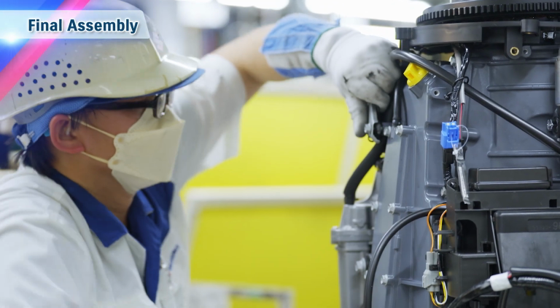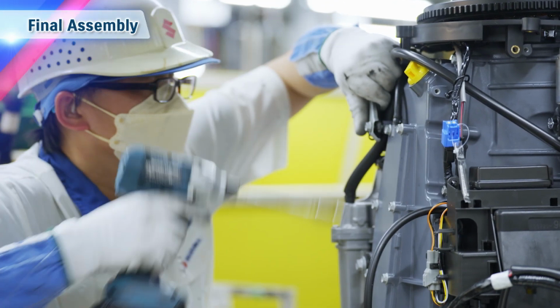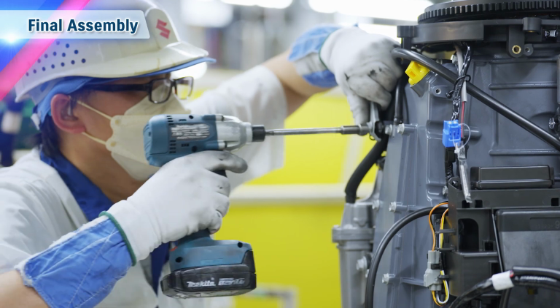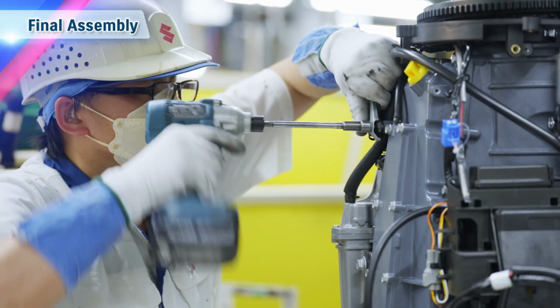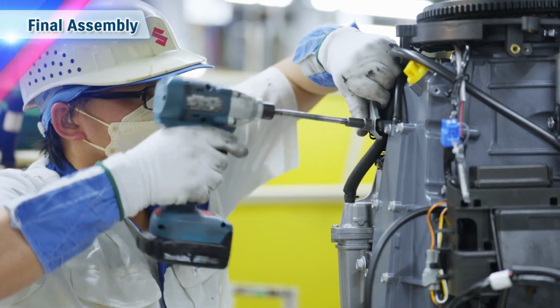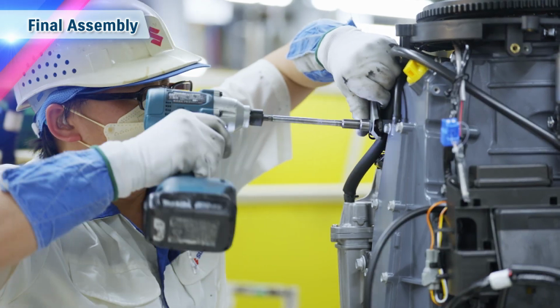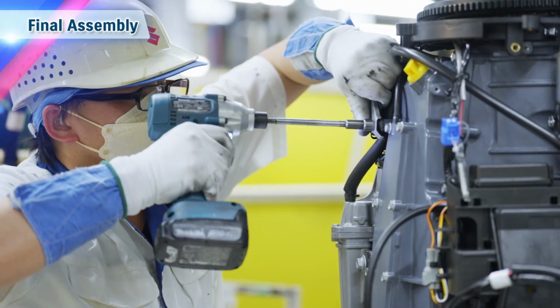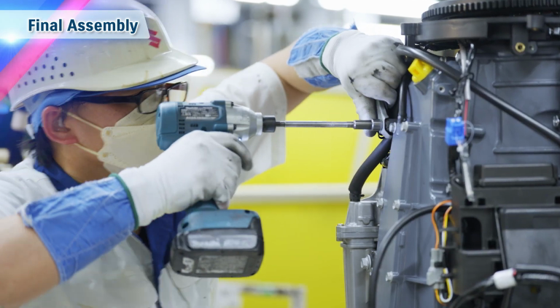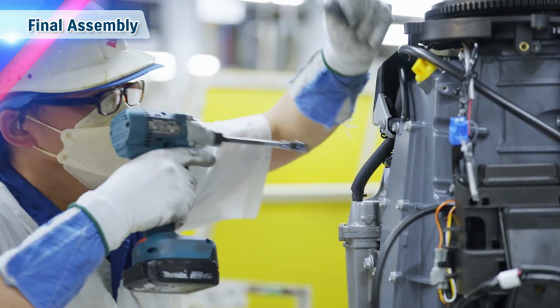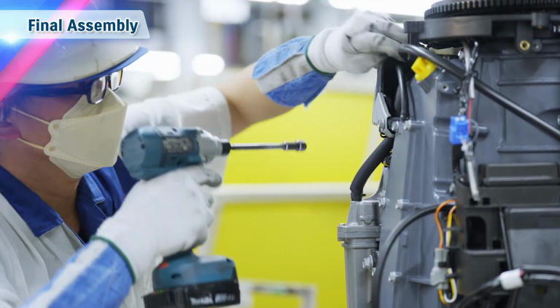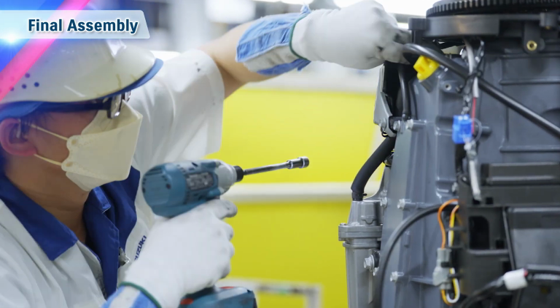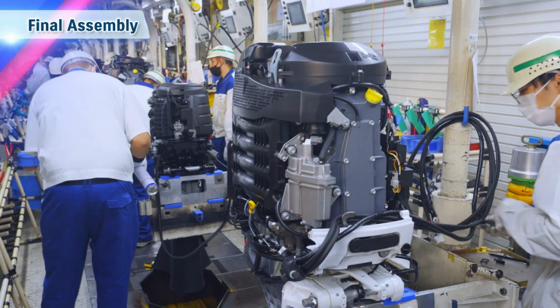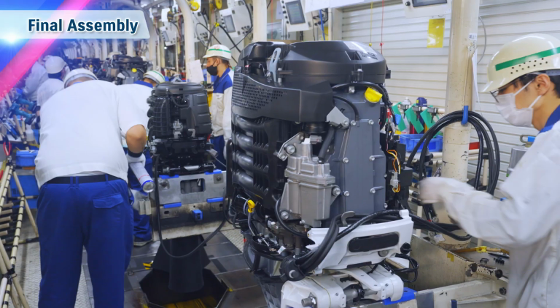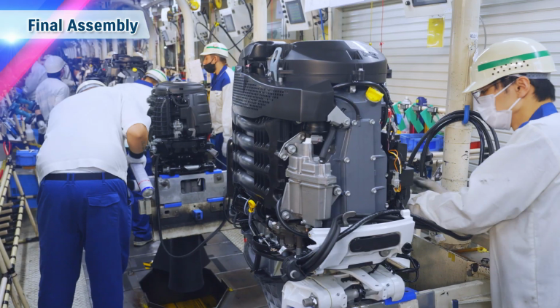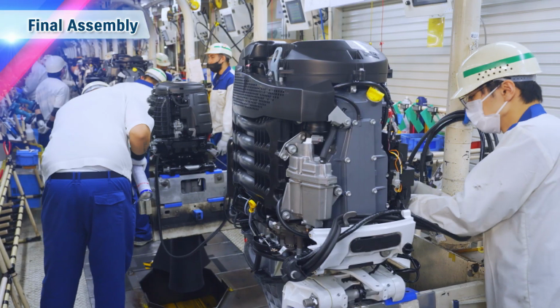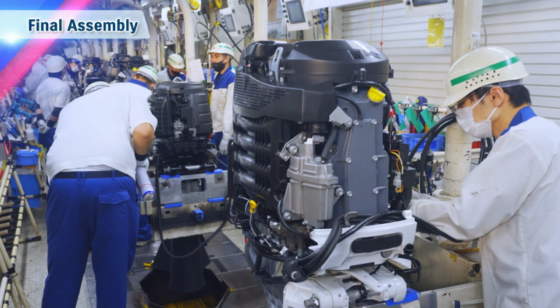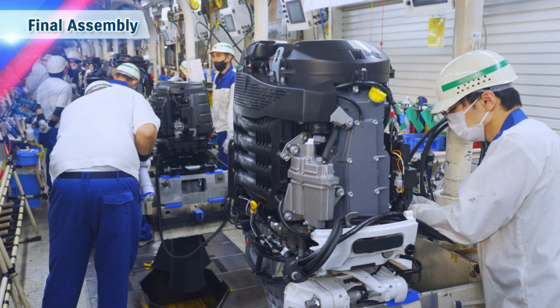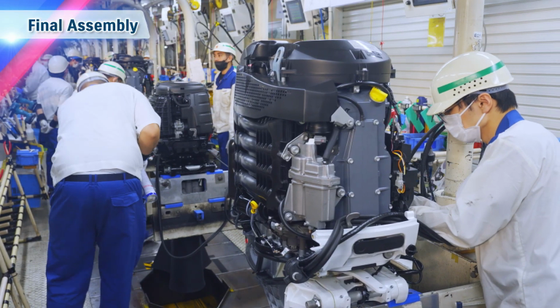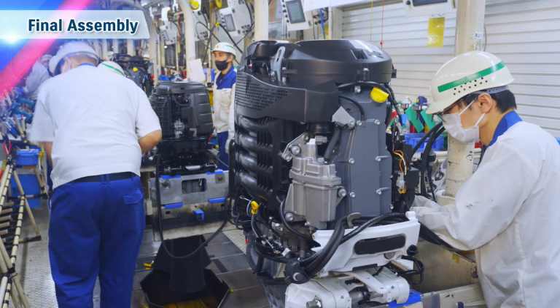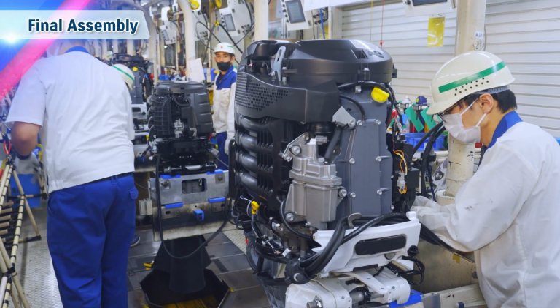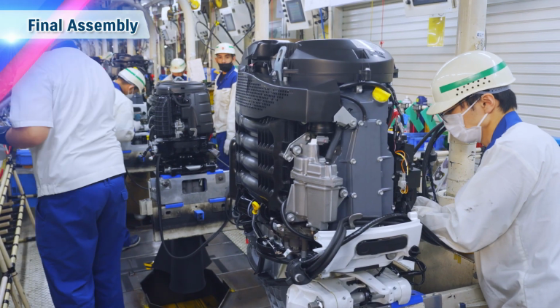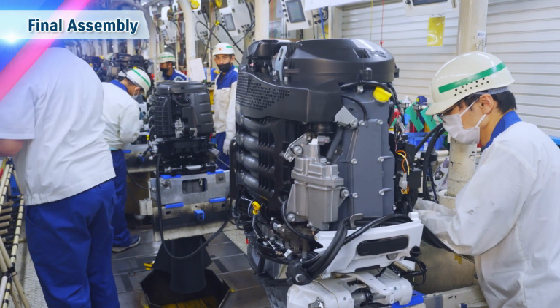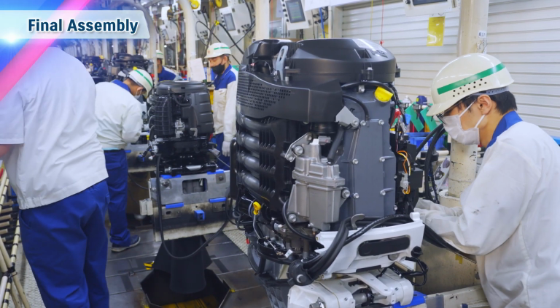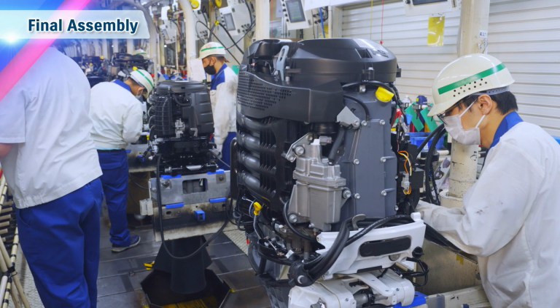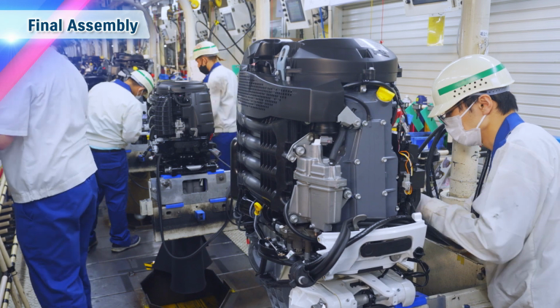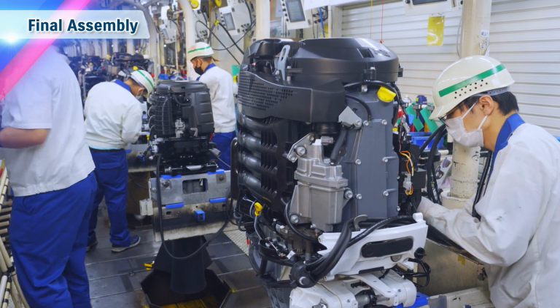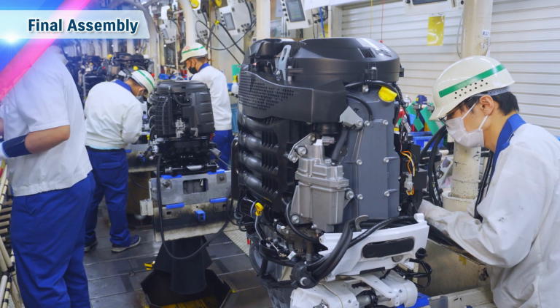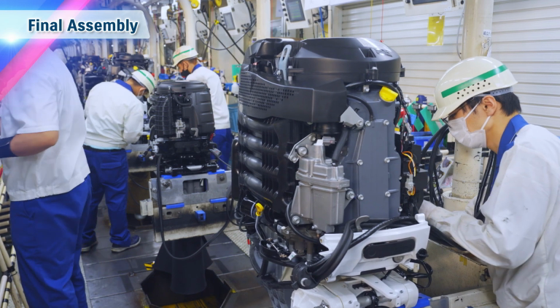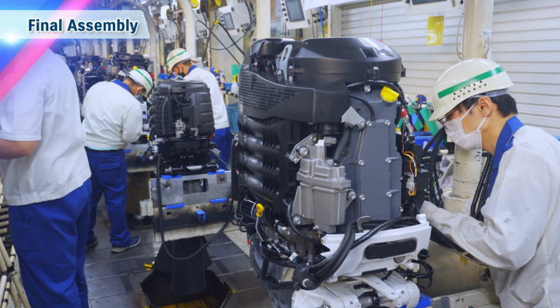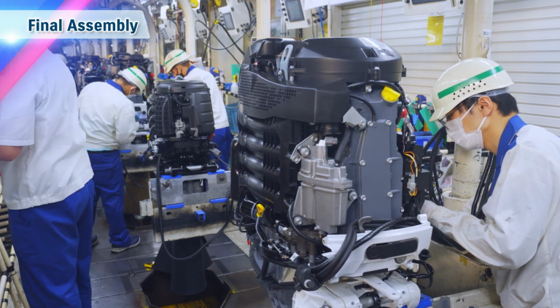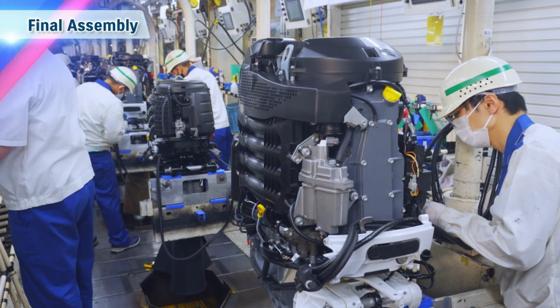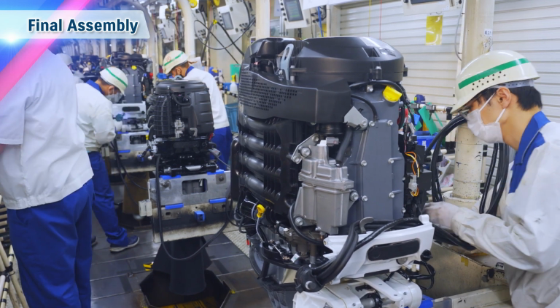Finally, the electrical parts are installed and gear oil is injected to complete the assembly of outboard motors.